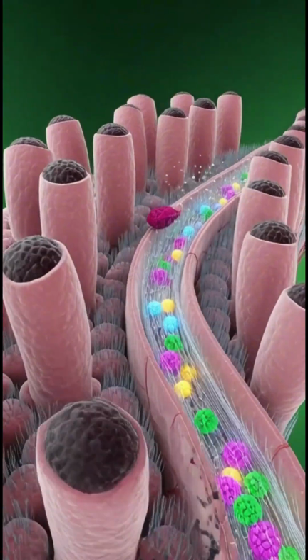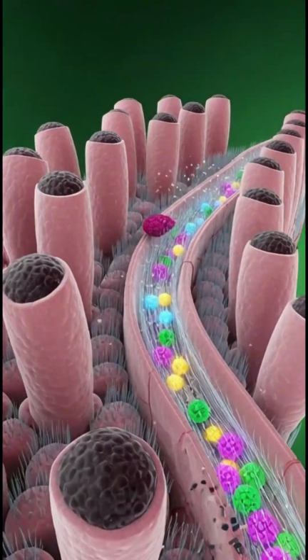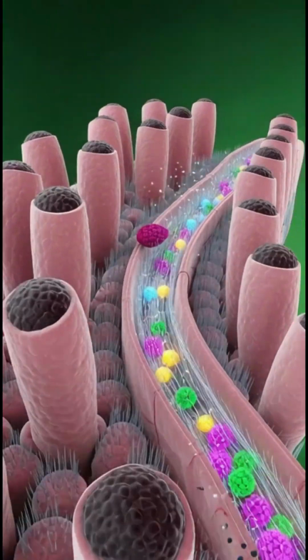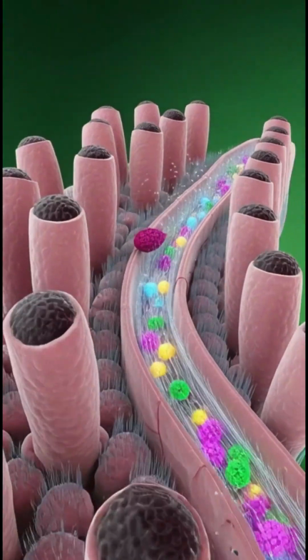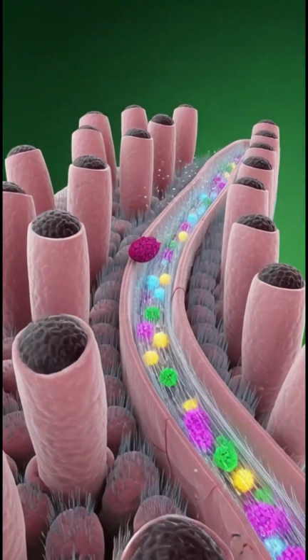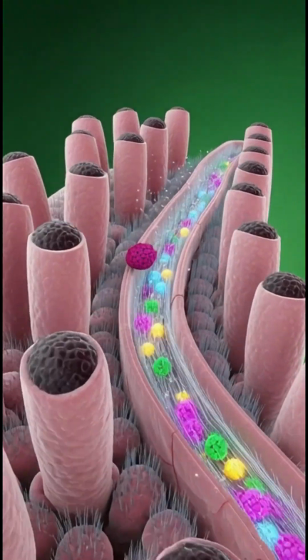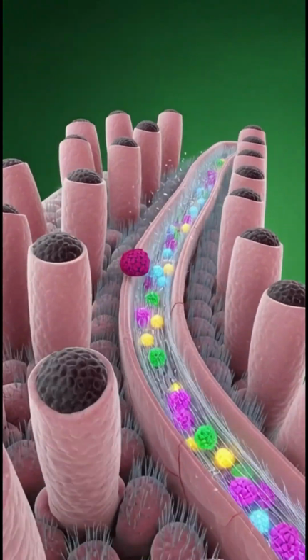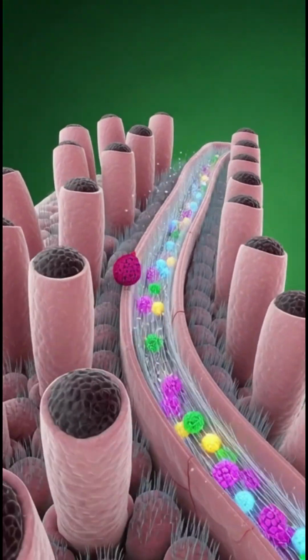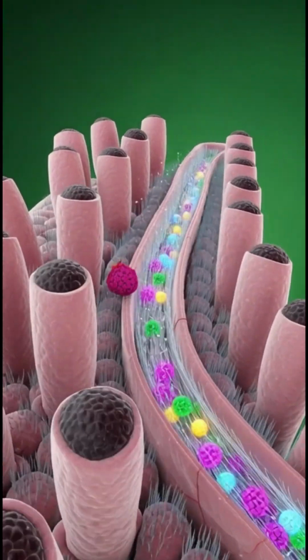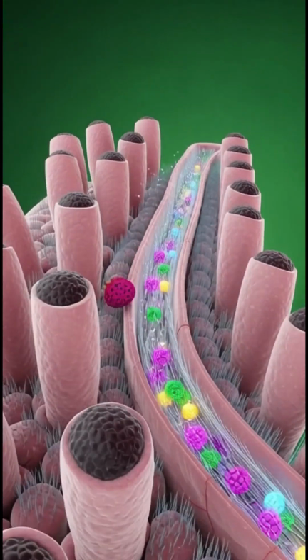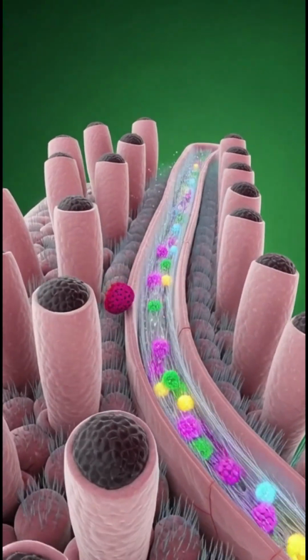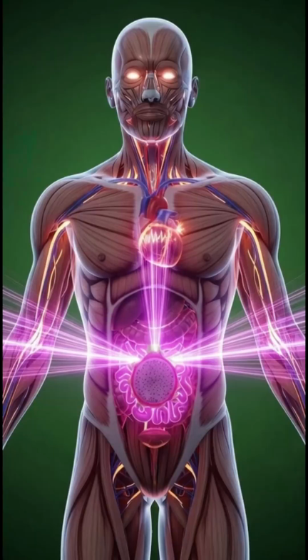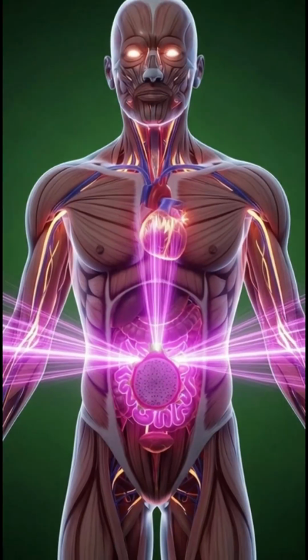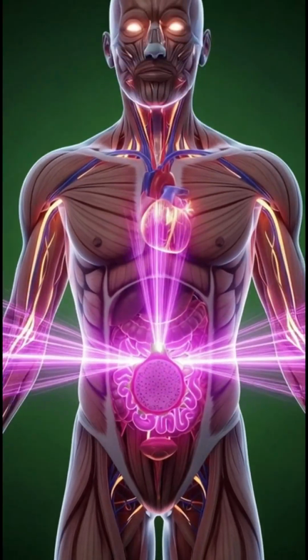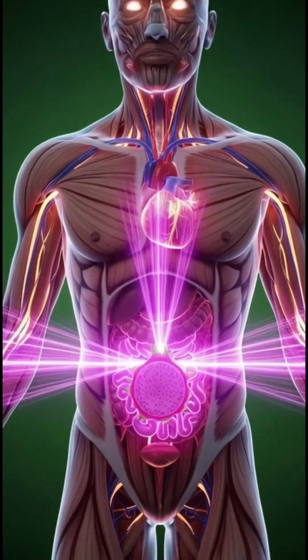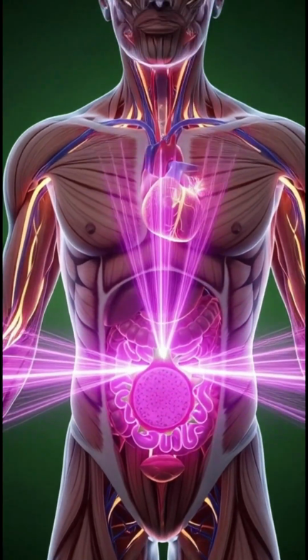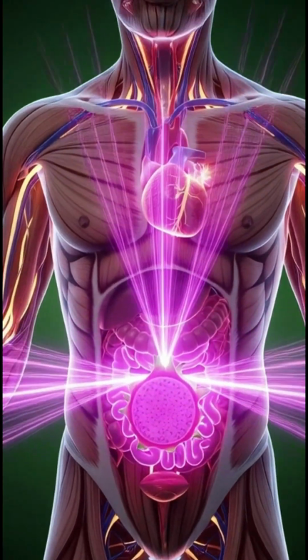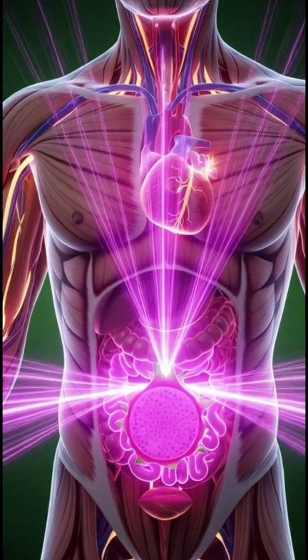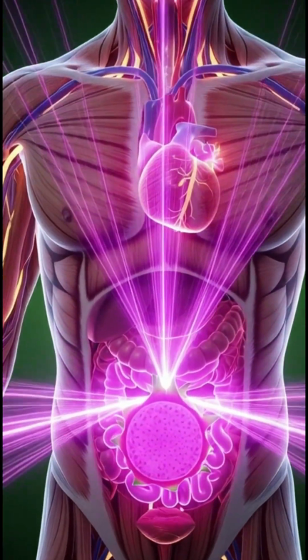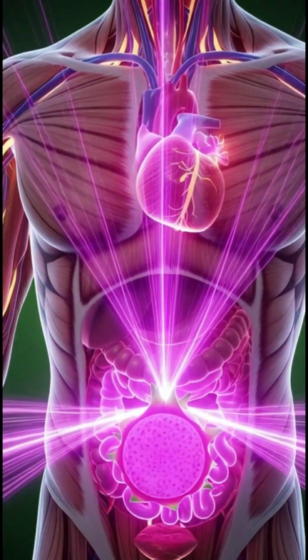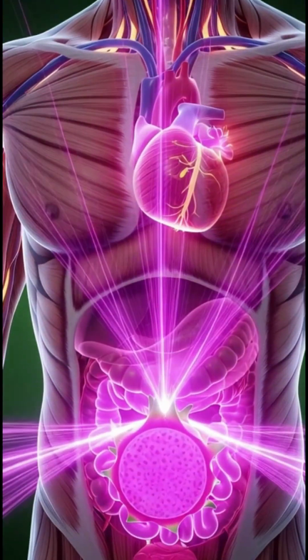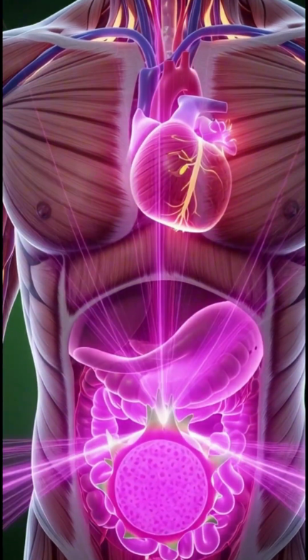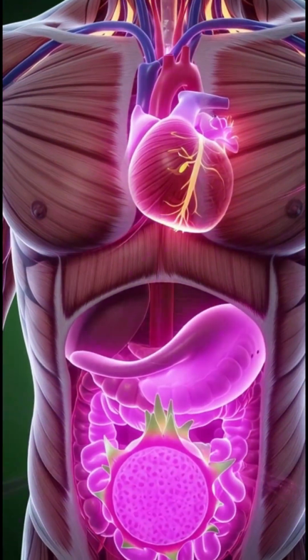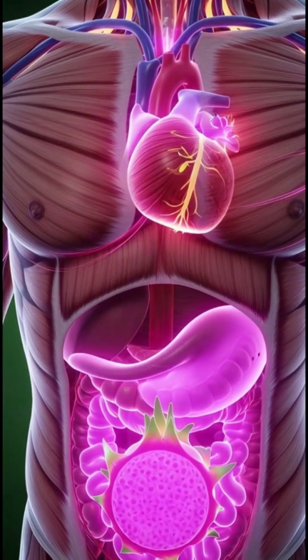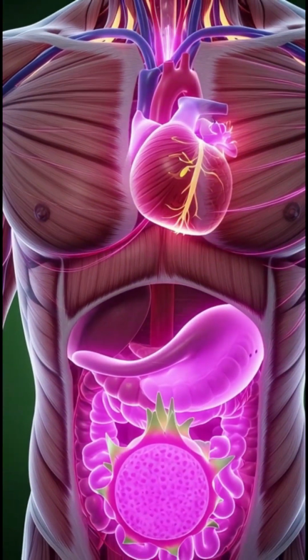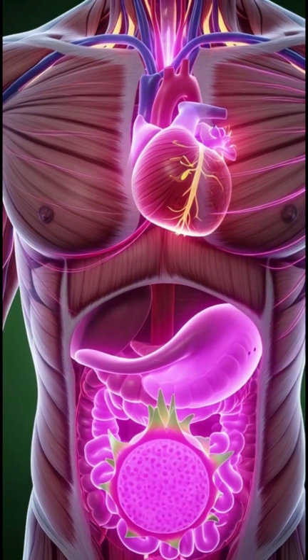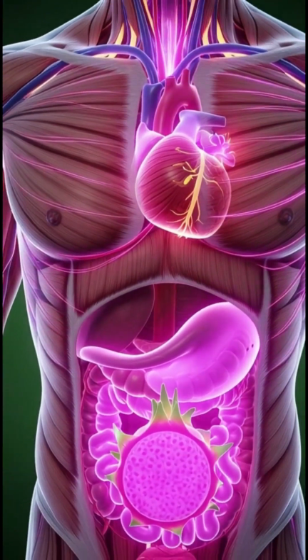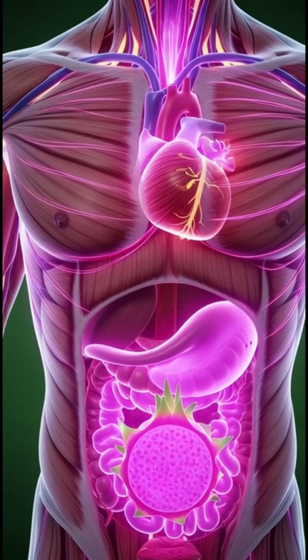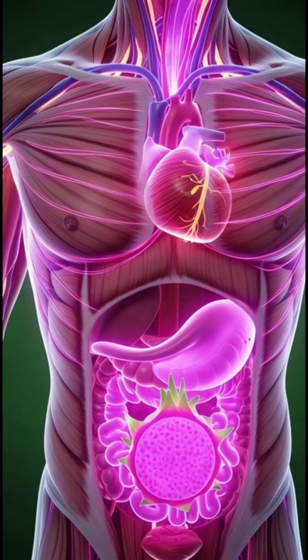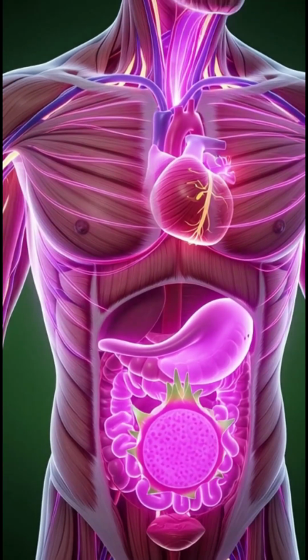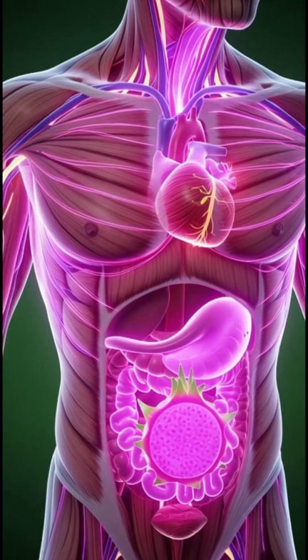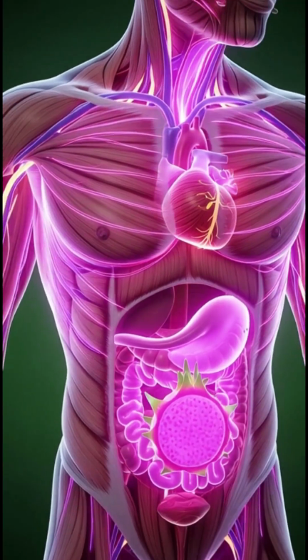As the dragon fruit touches your tongue, taste receptors fire, sending rapid signals to the brain.